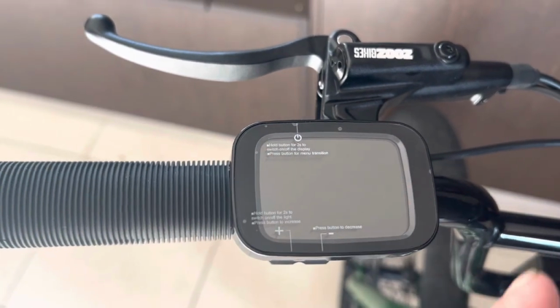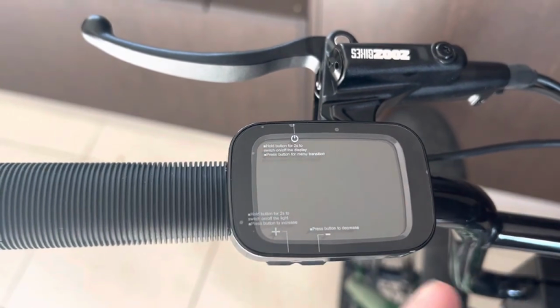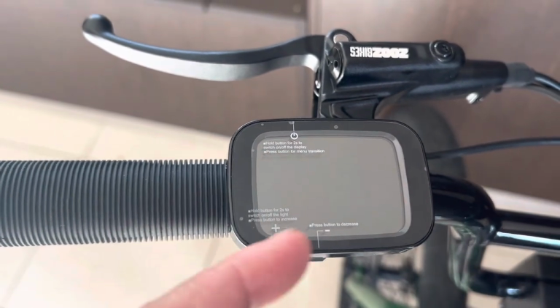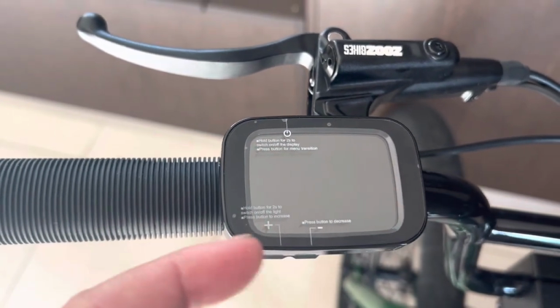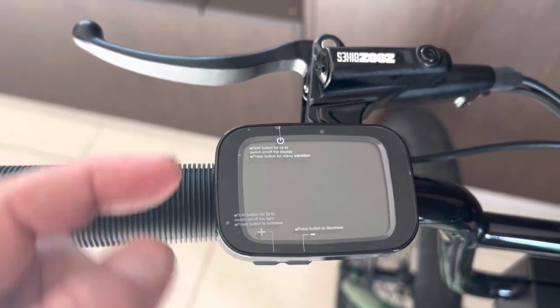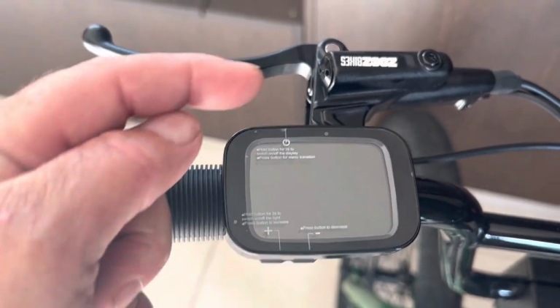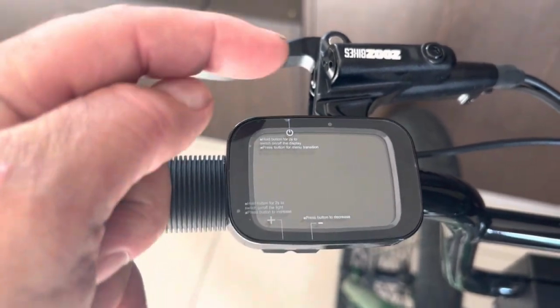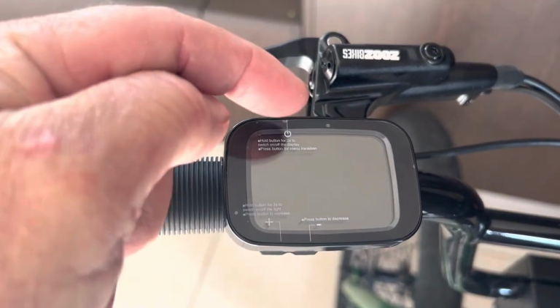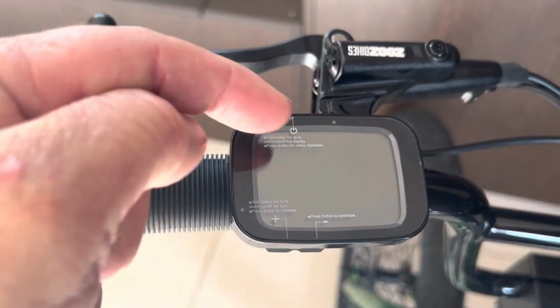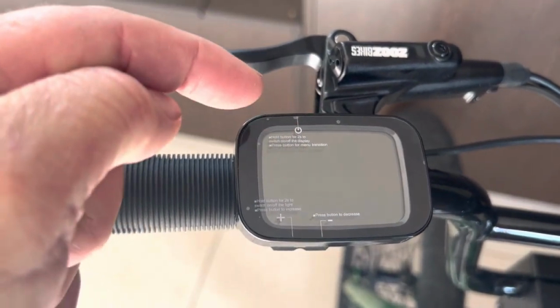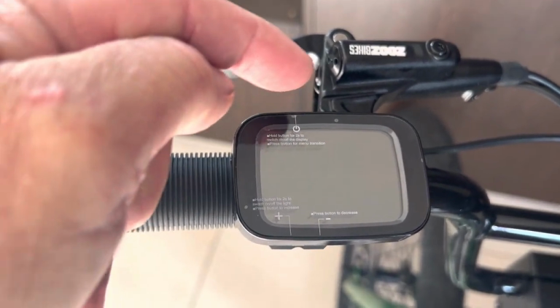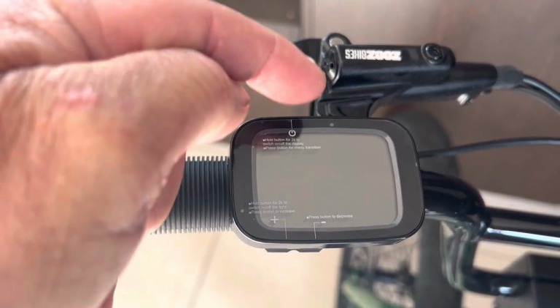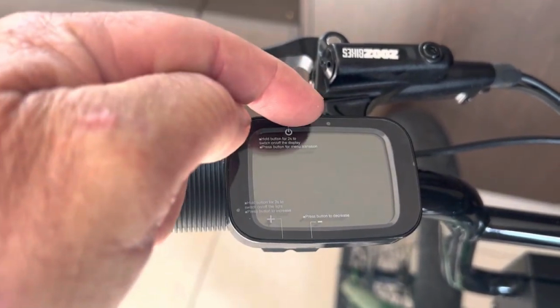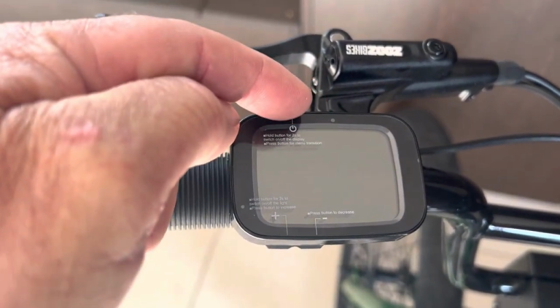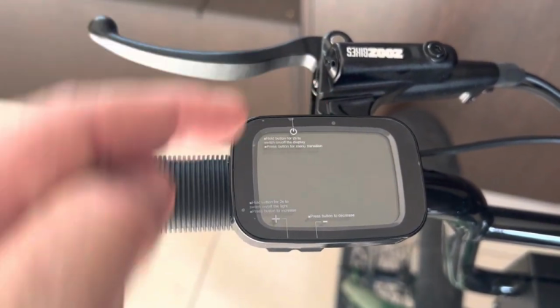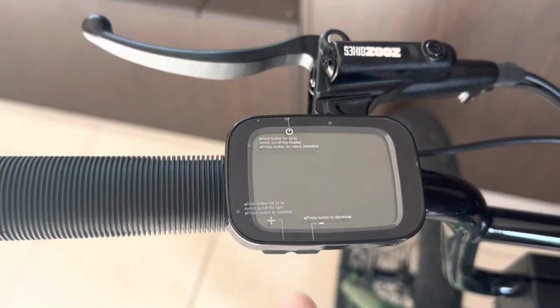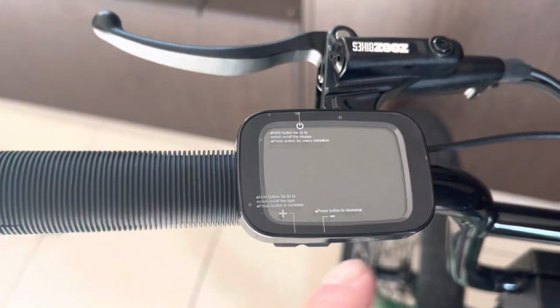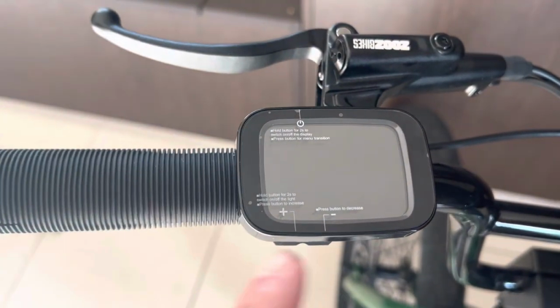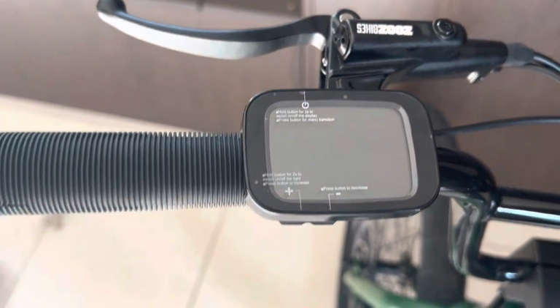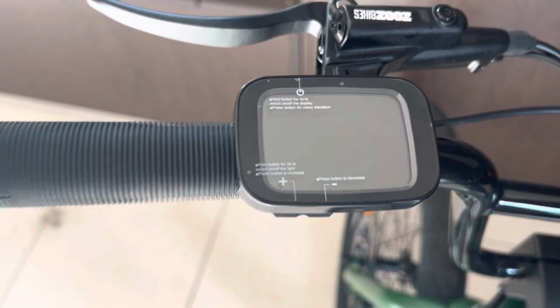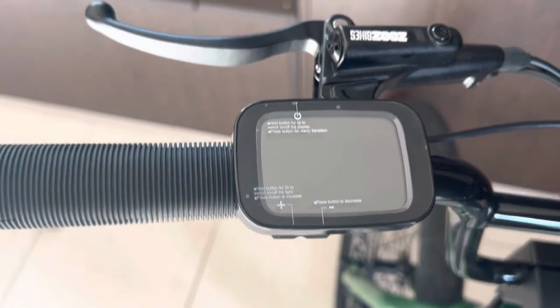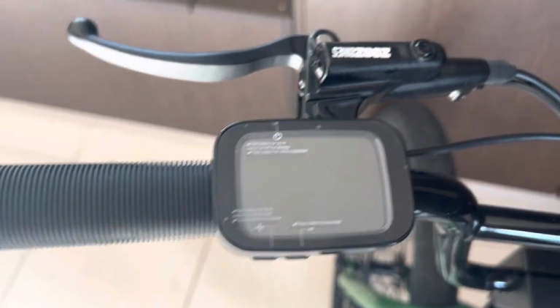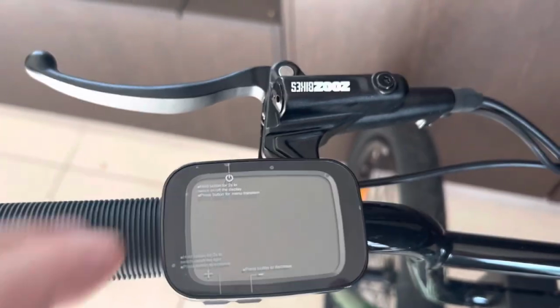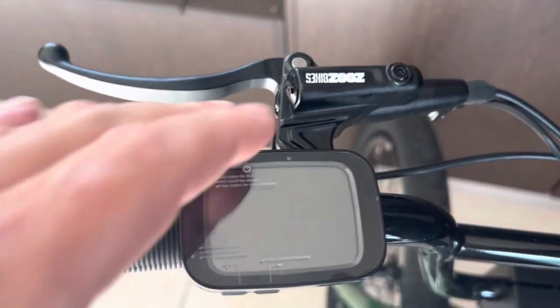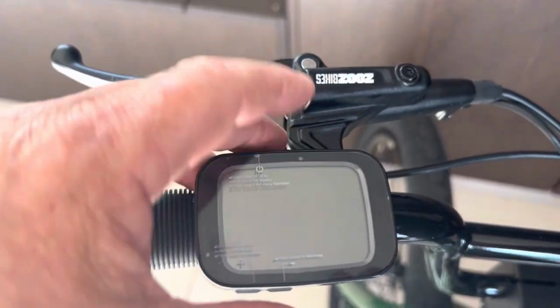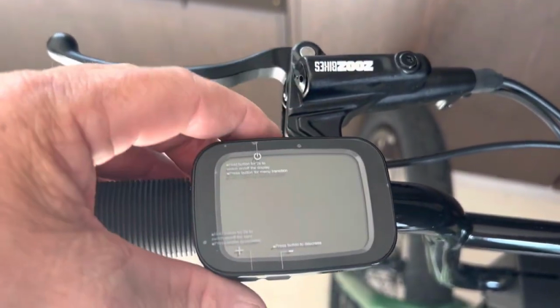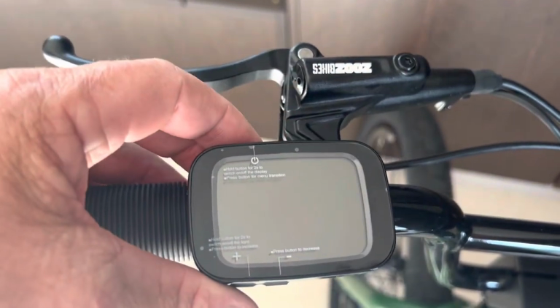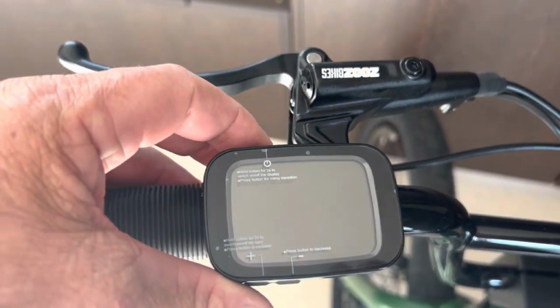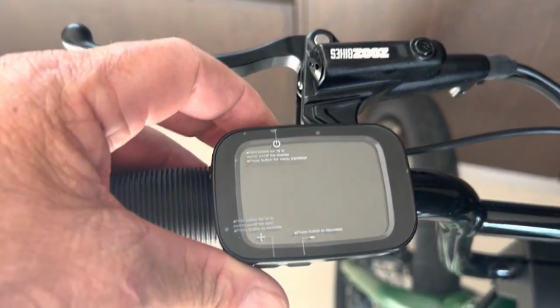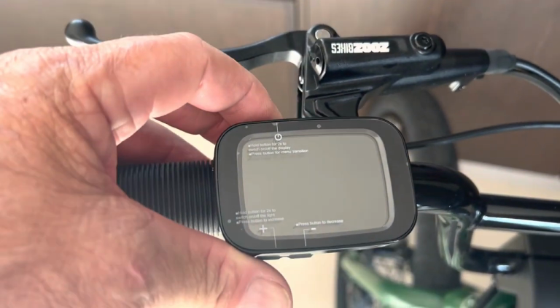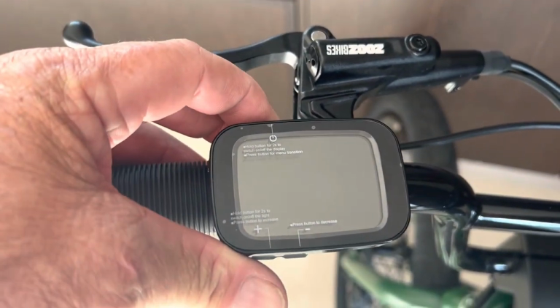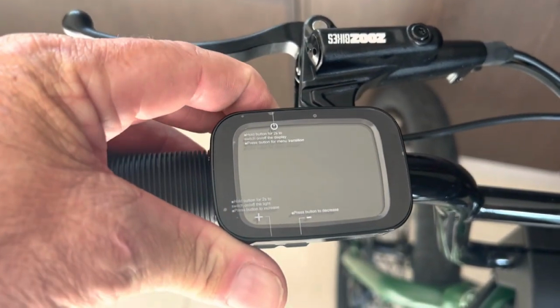It's only got three buttons: your power button, plus, and minus. That's all you need to know. Very simple — just power it up.